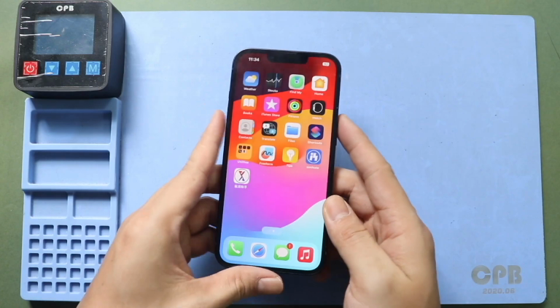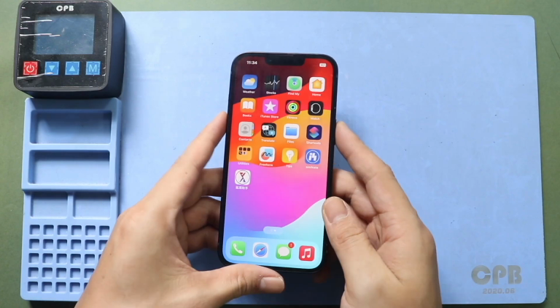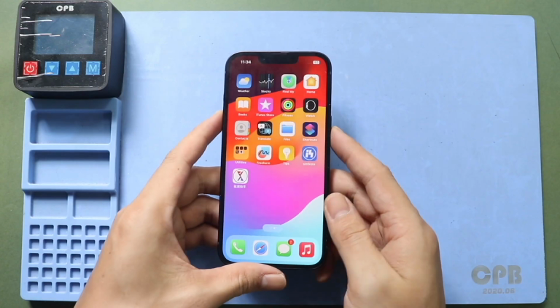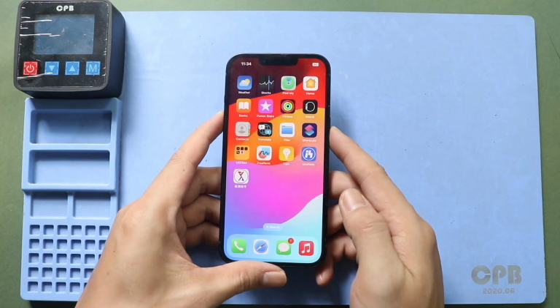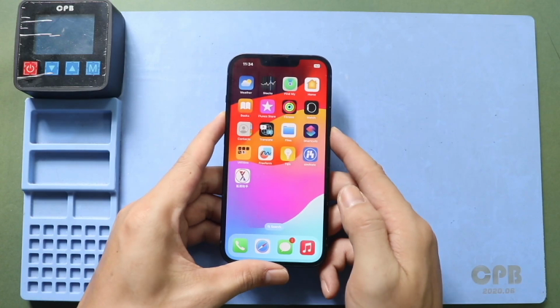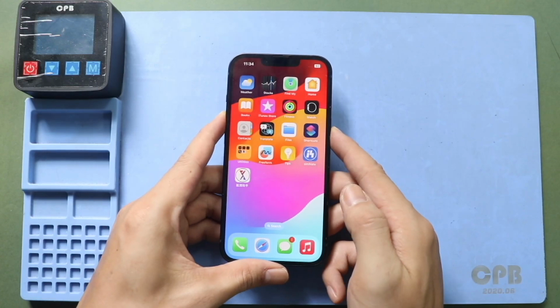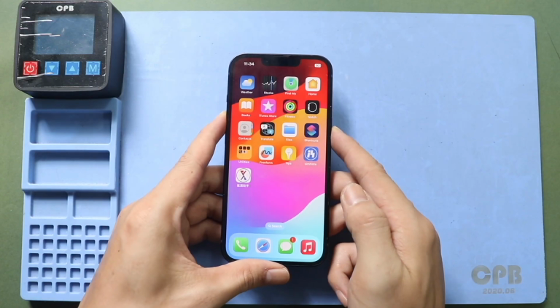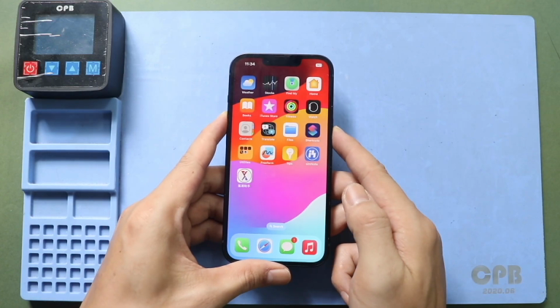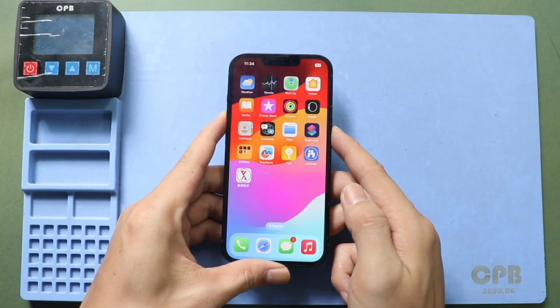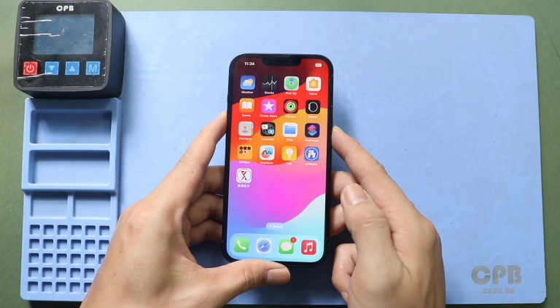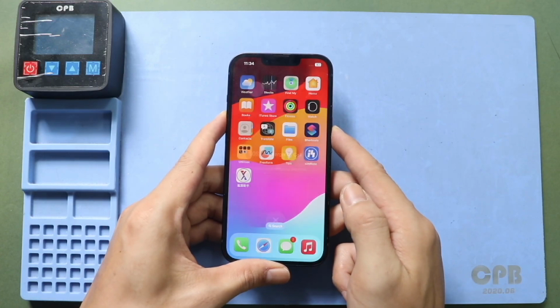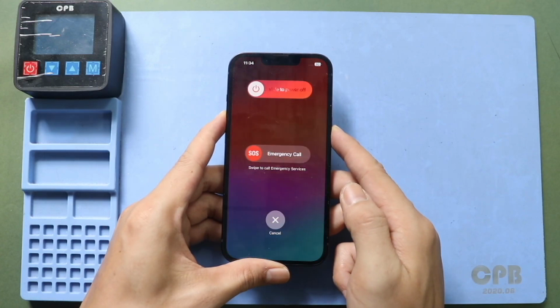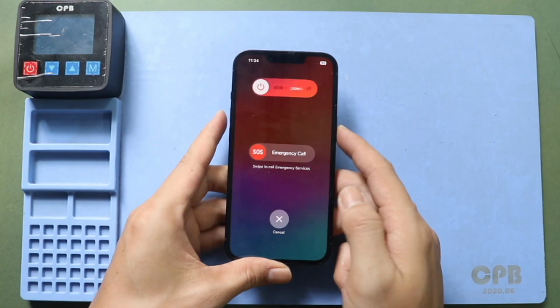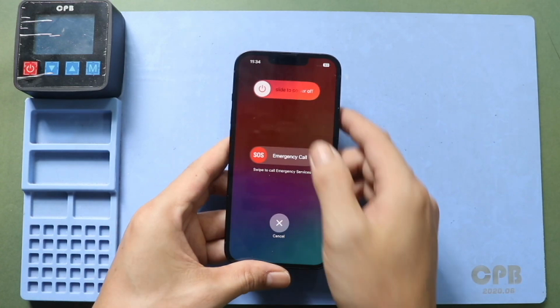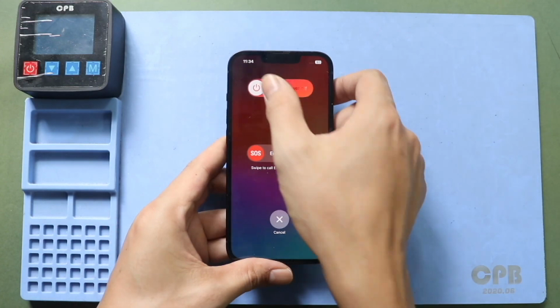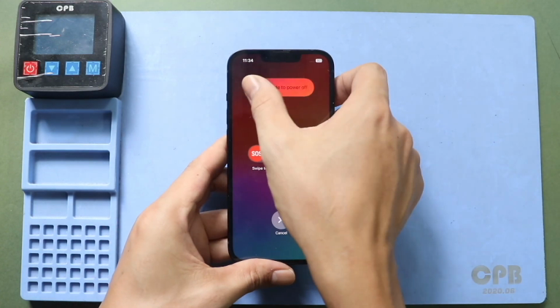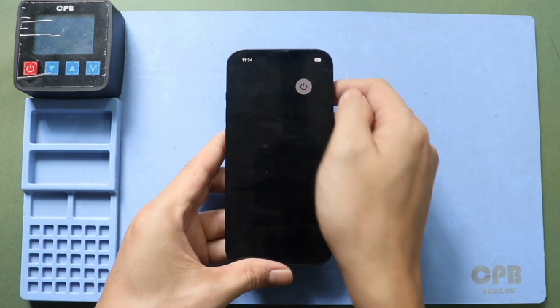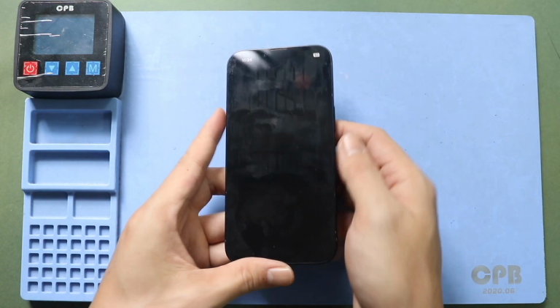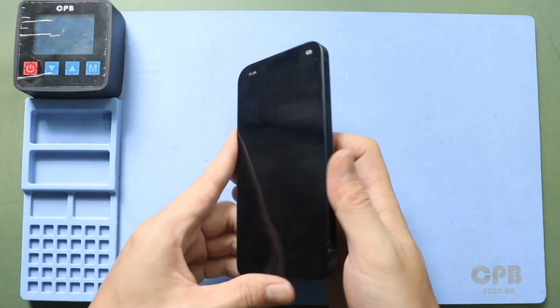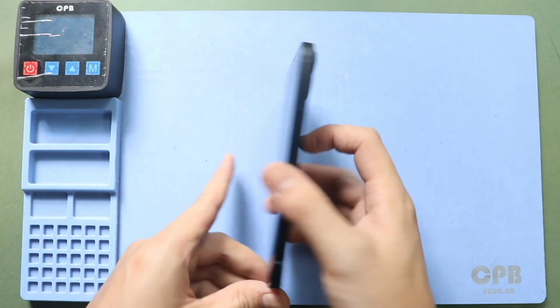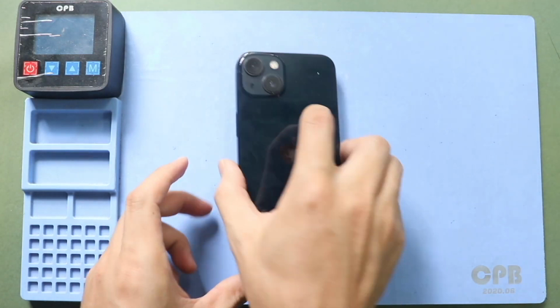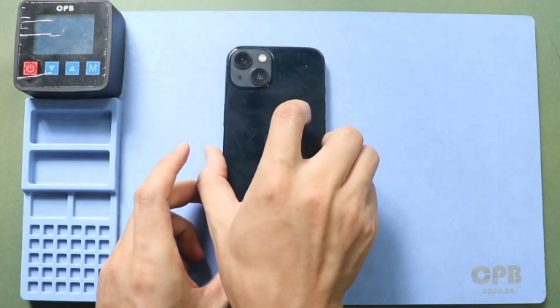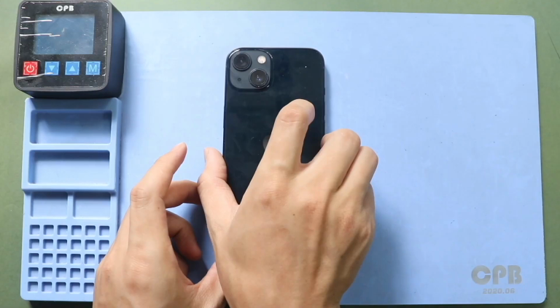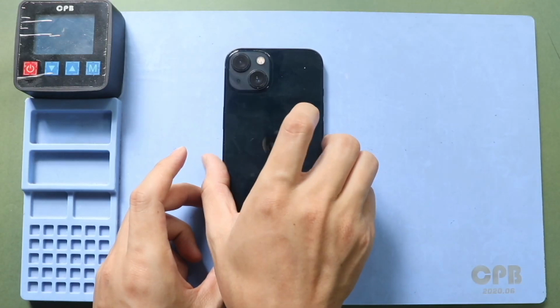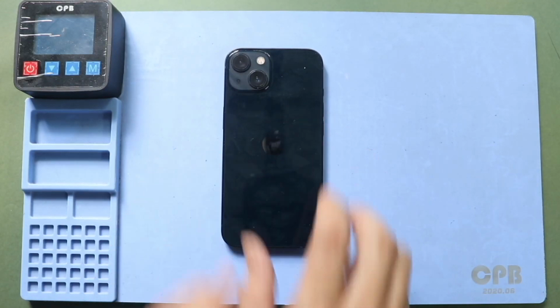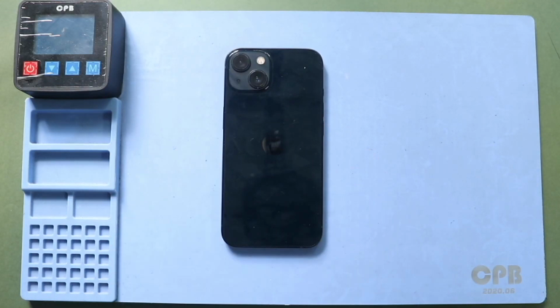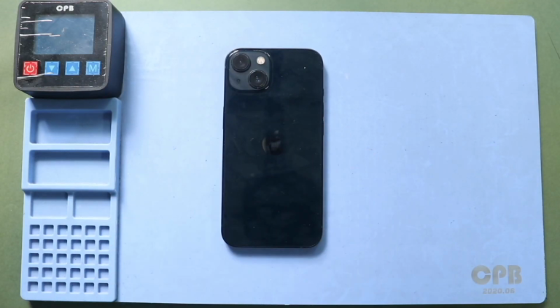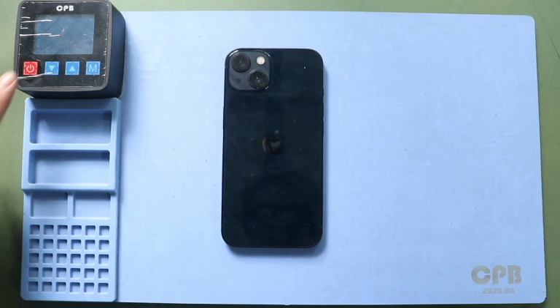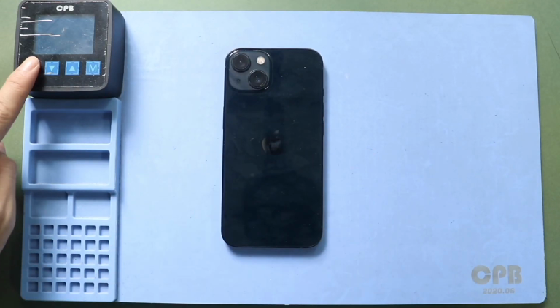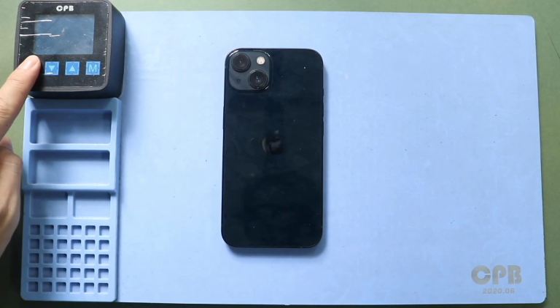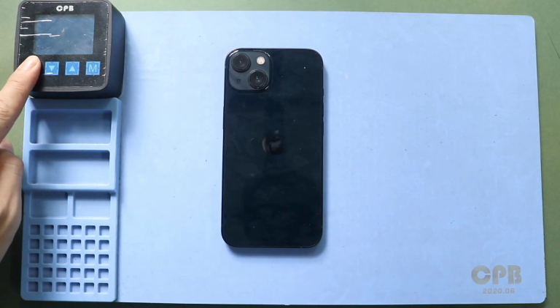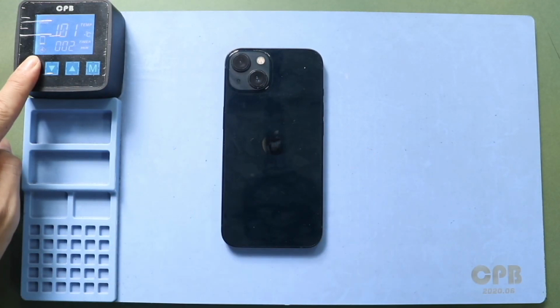First, turn off the phone and remove the SIM tray, and then undo two bottom screws by using a pentalobe screwdriver.